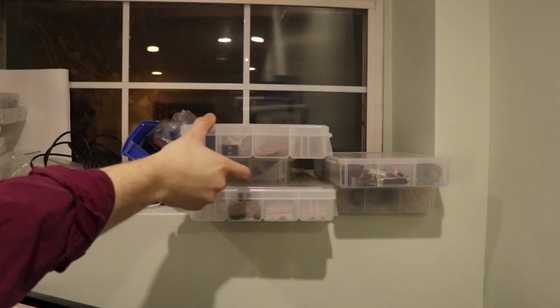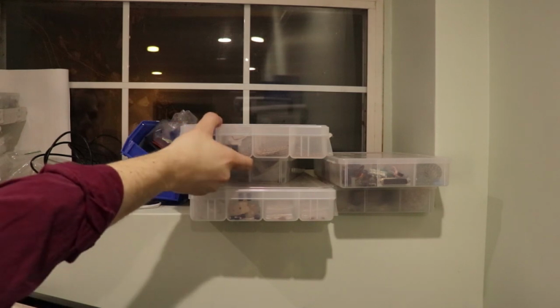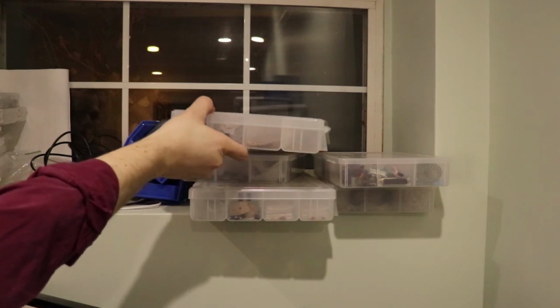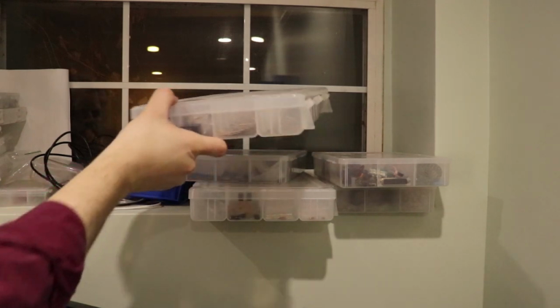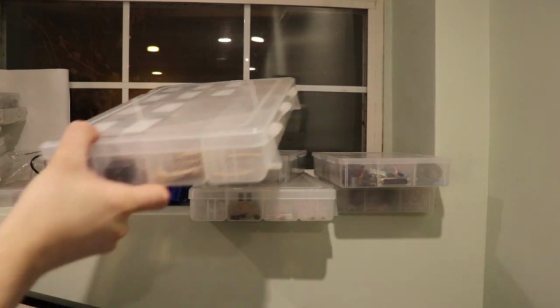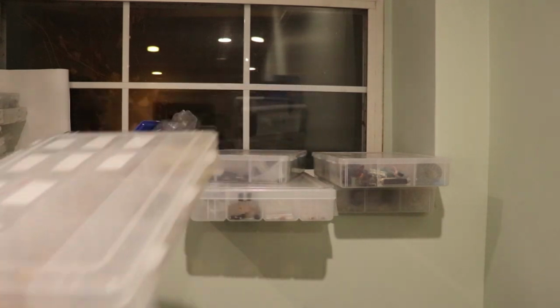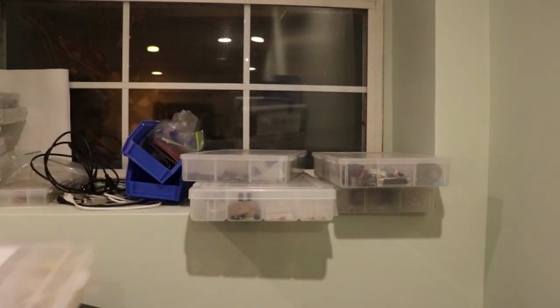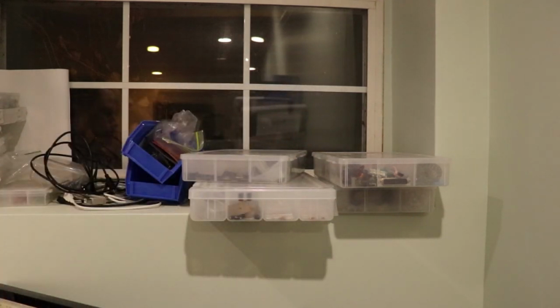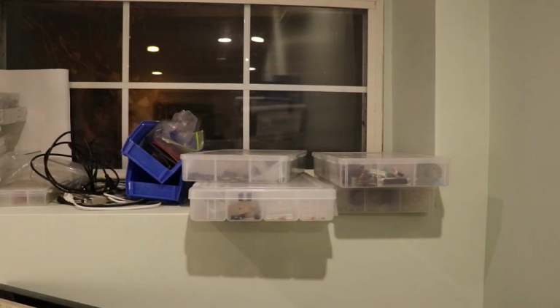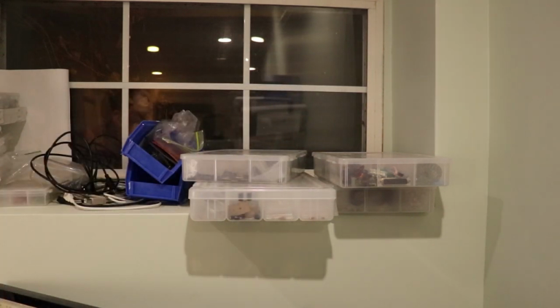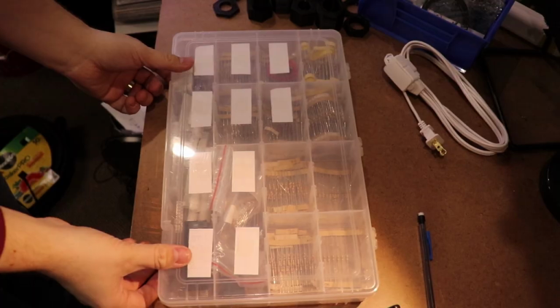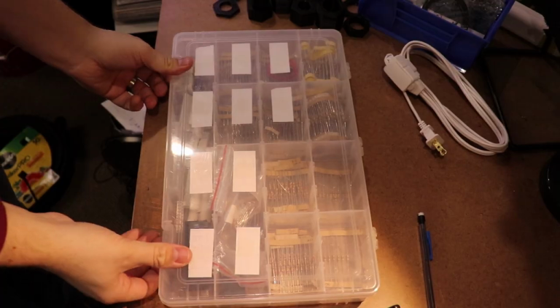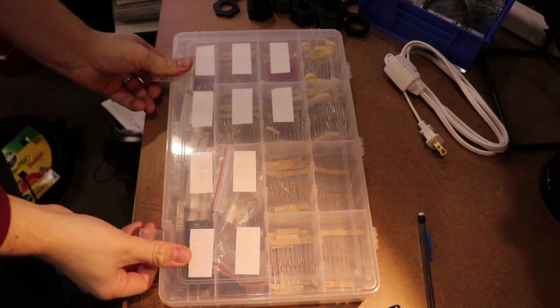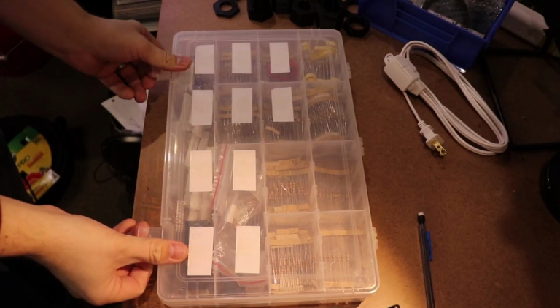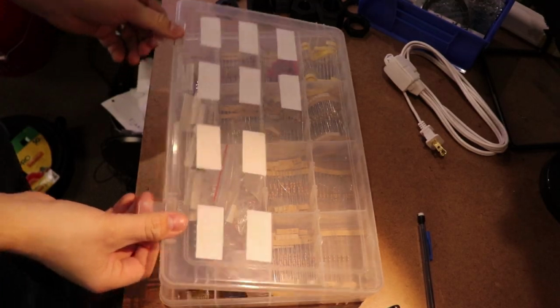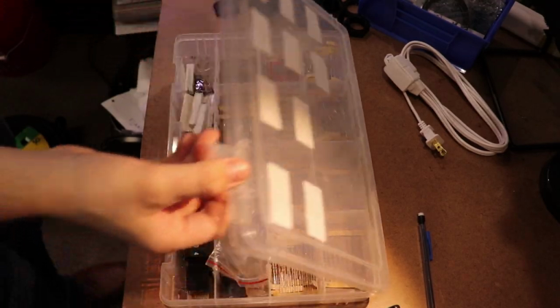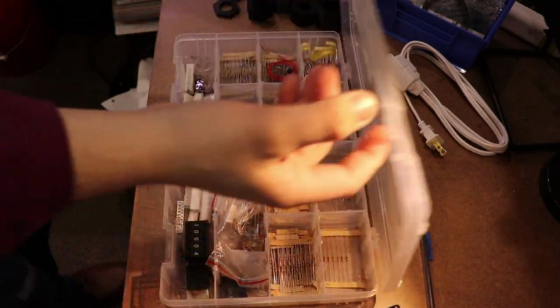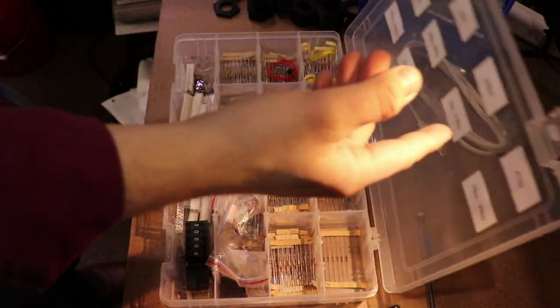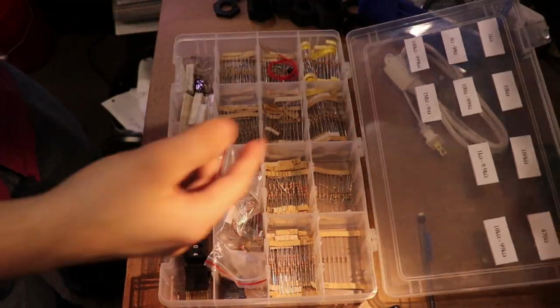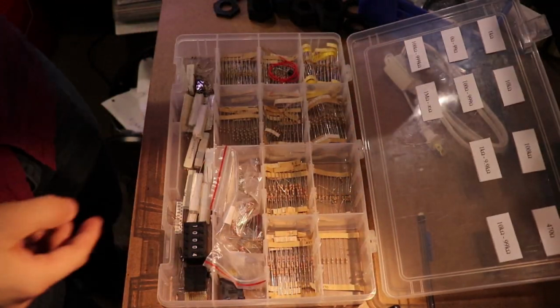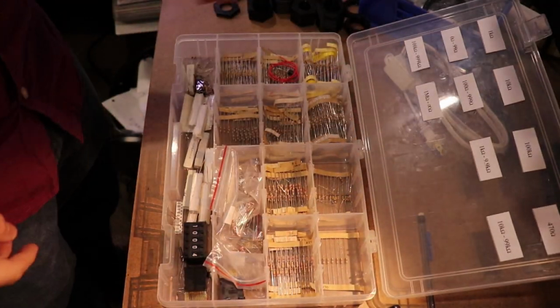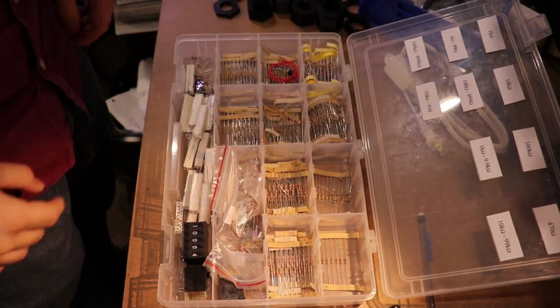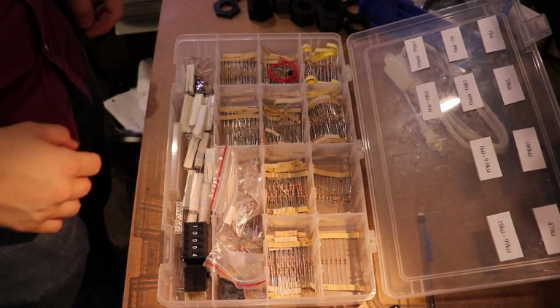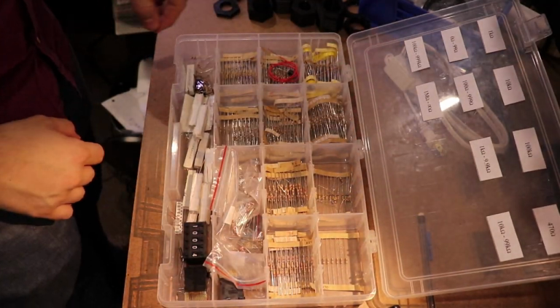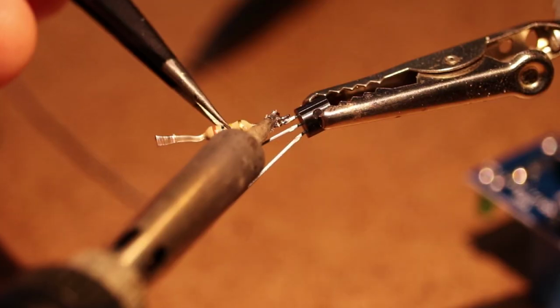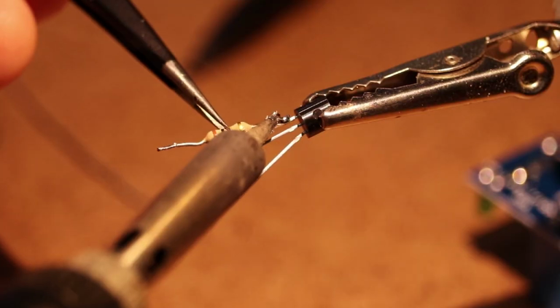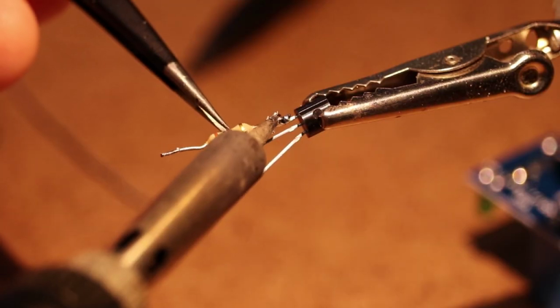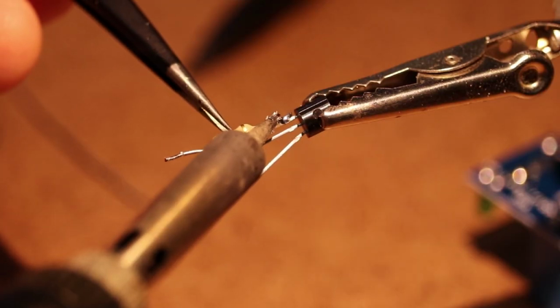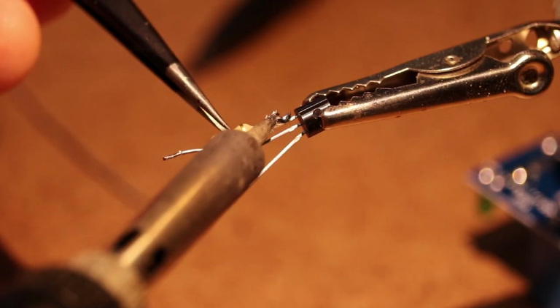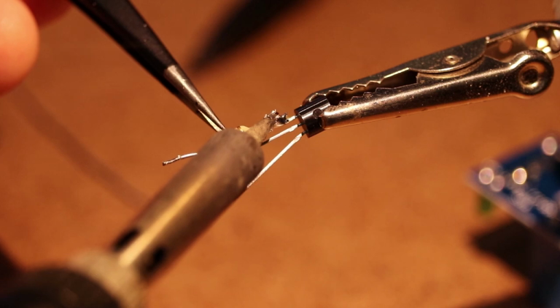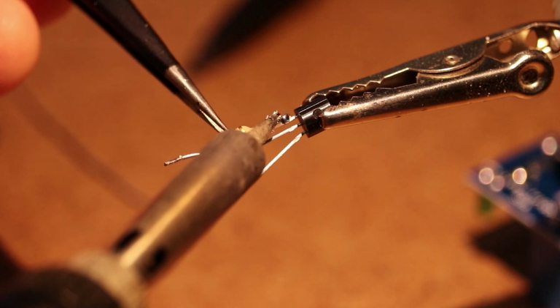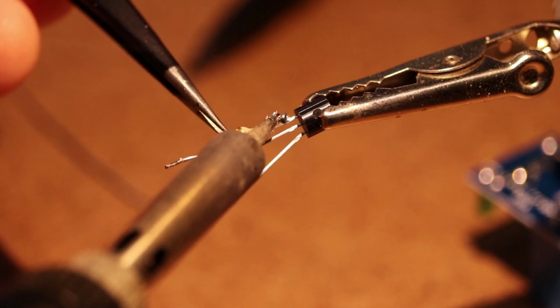Once I was confident with the simulation, I soldered the circuit using real components onto the motion sensor.